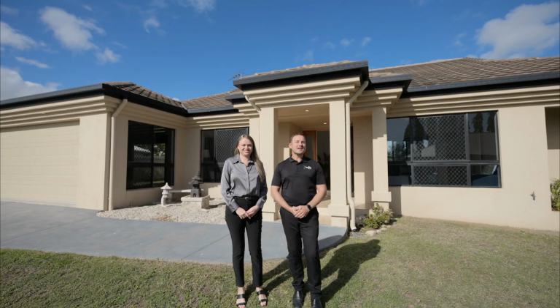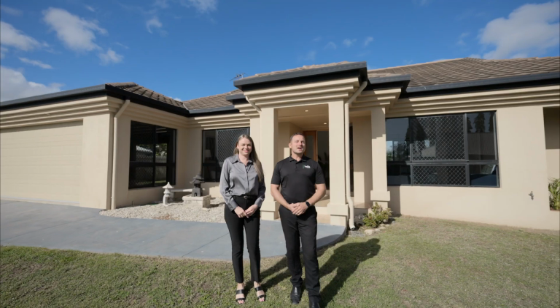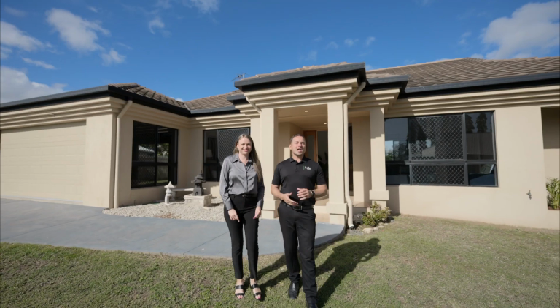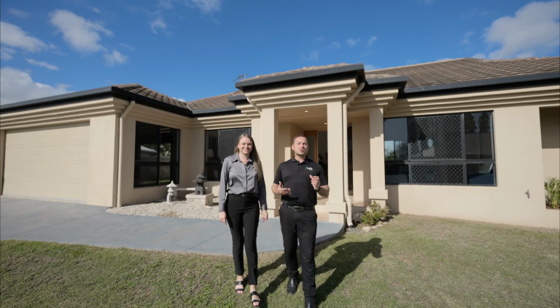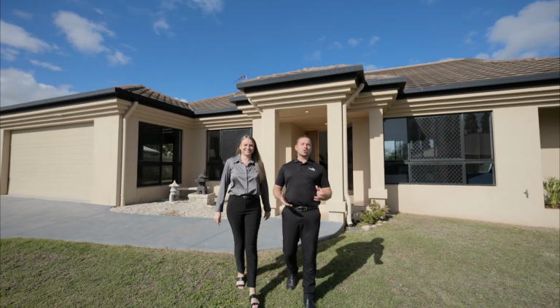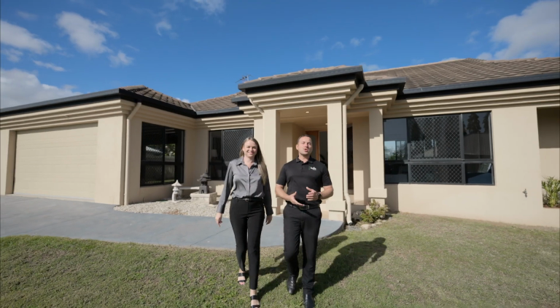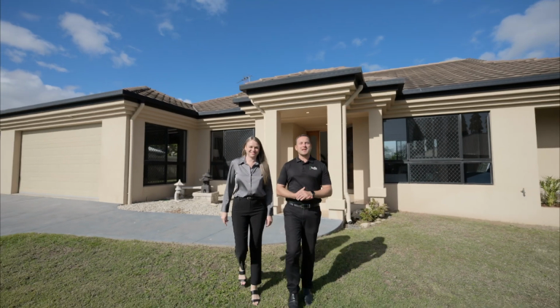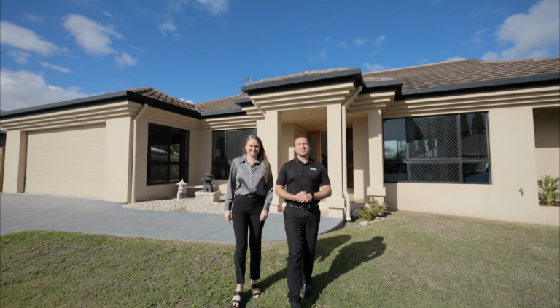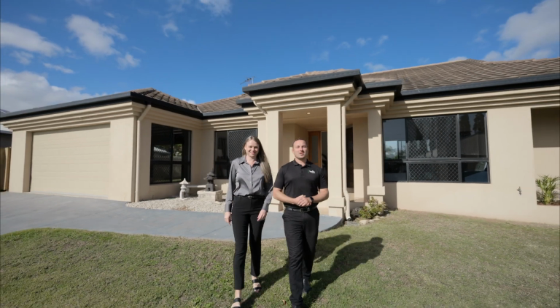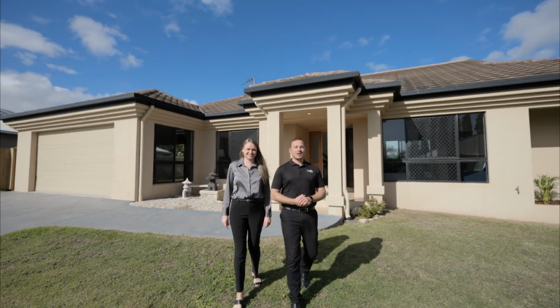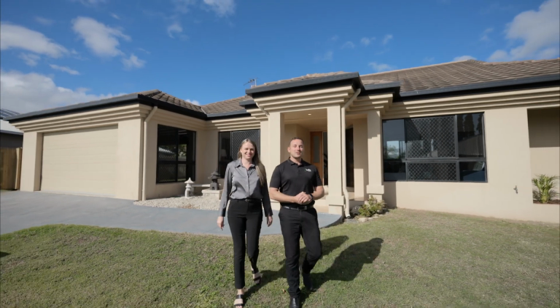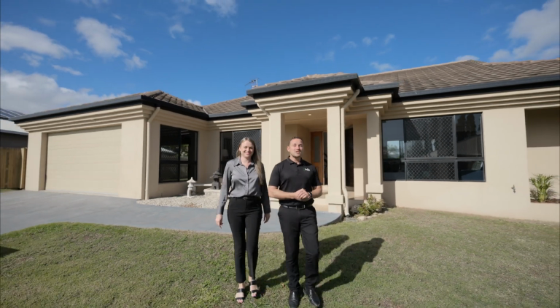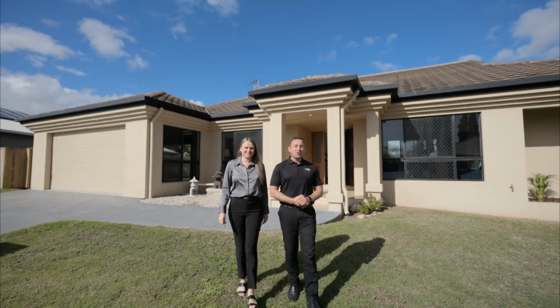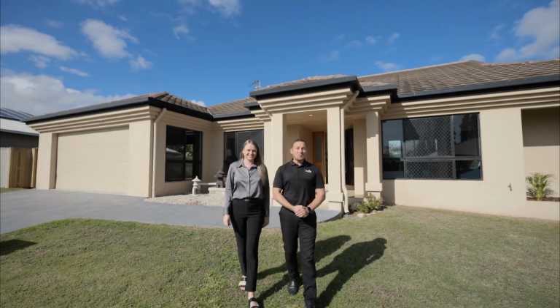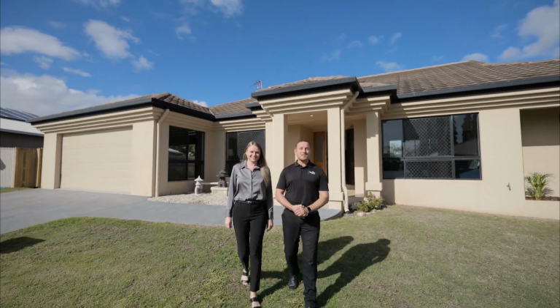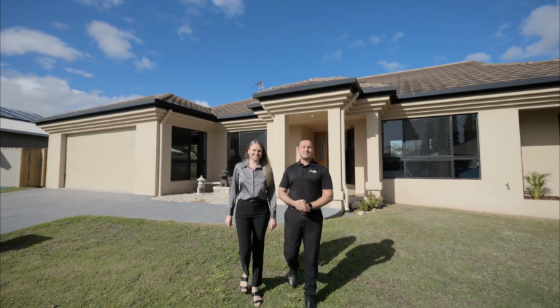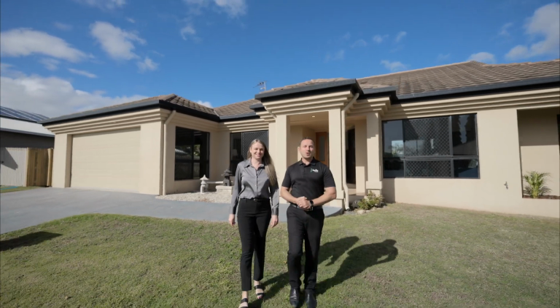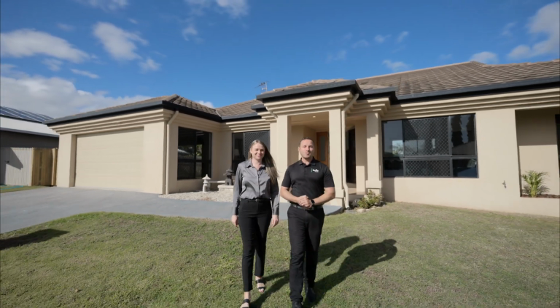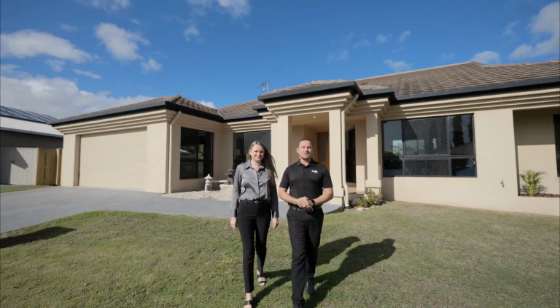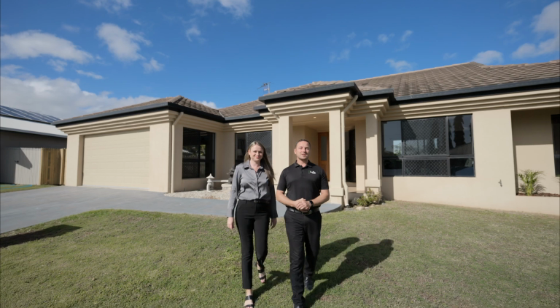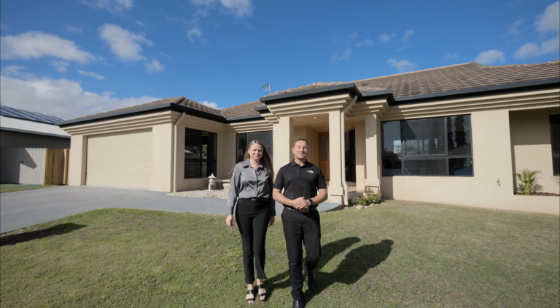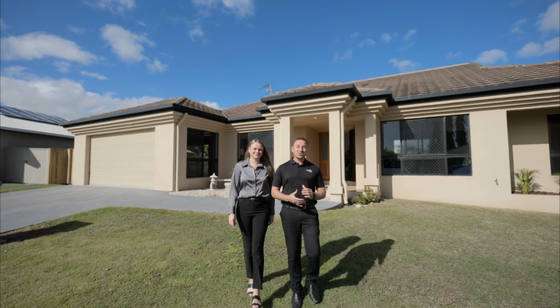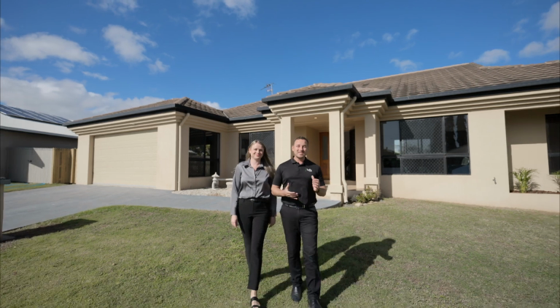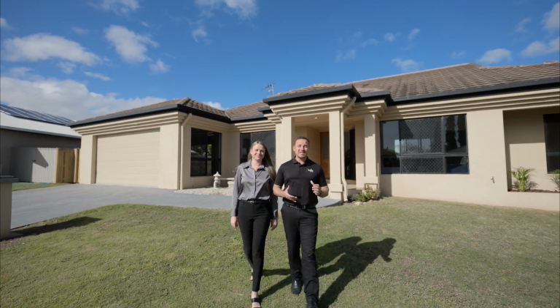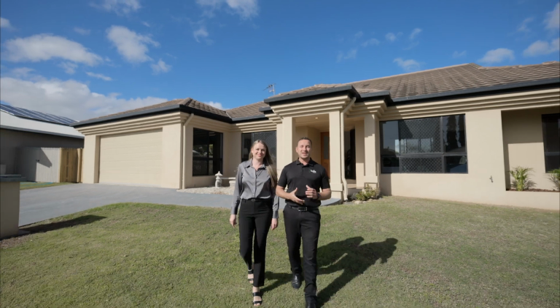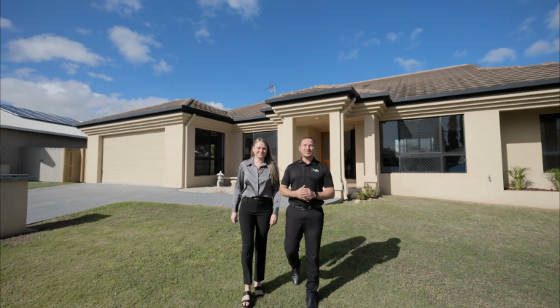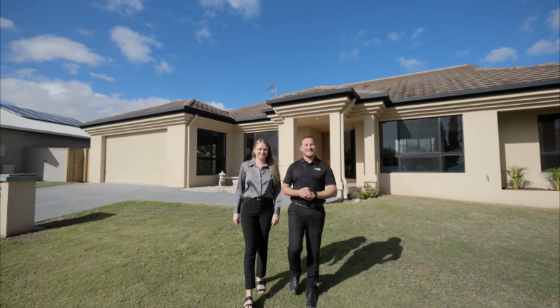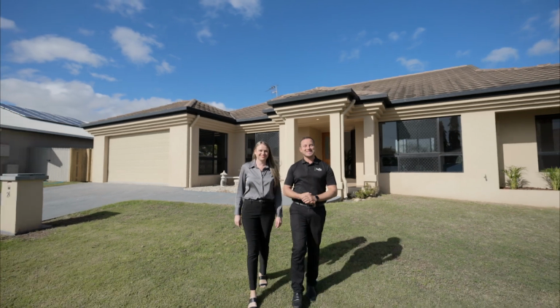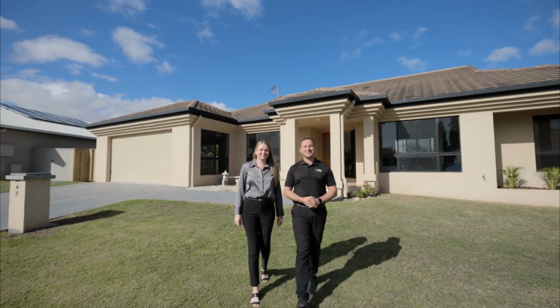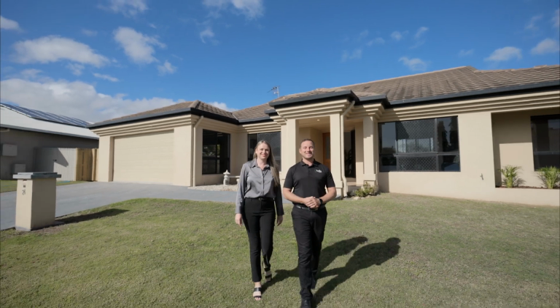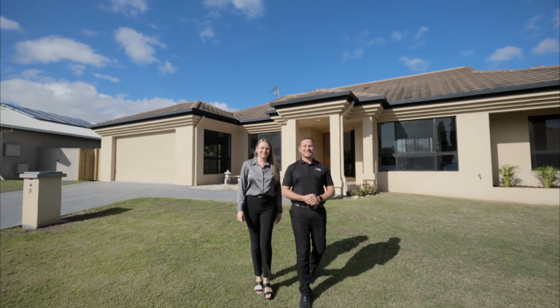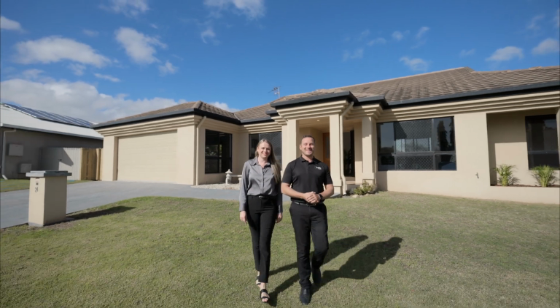A true head-turner. This former display home in Douglas is on a scale that needs to be seen.